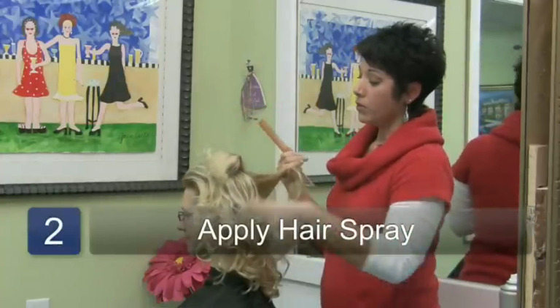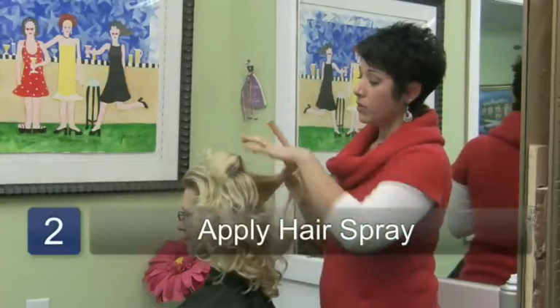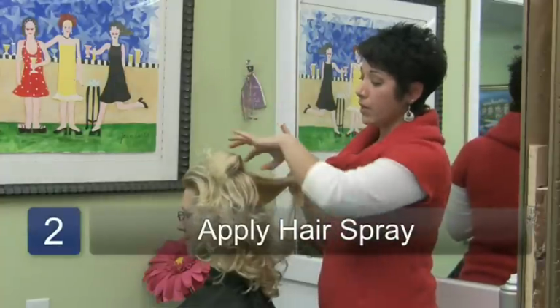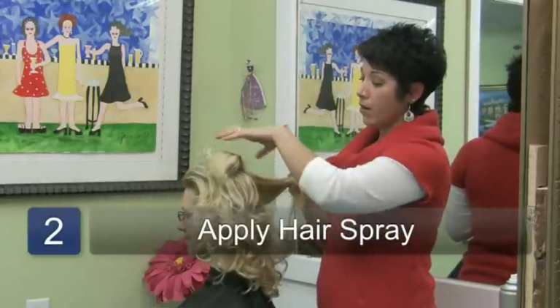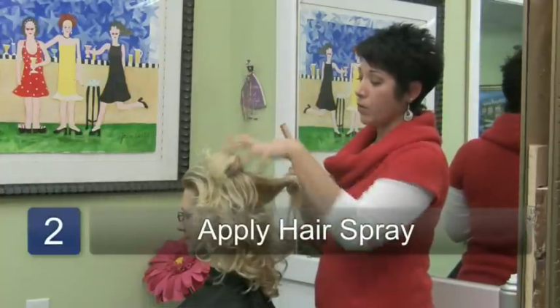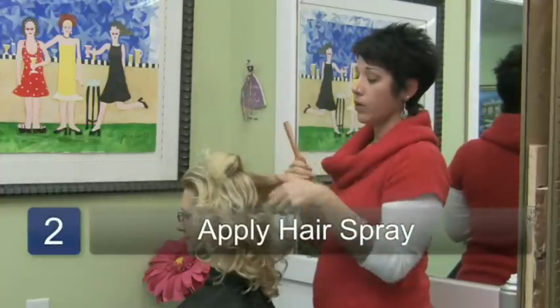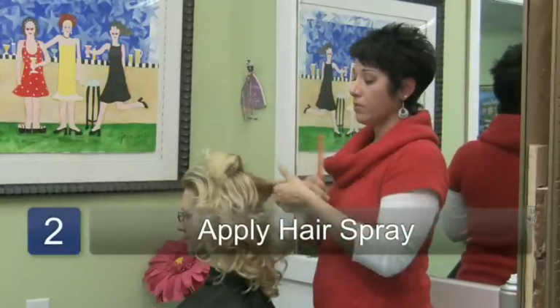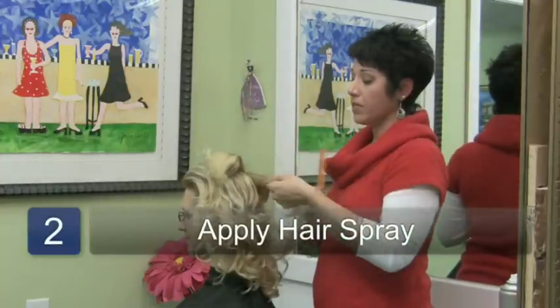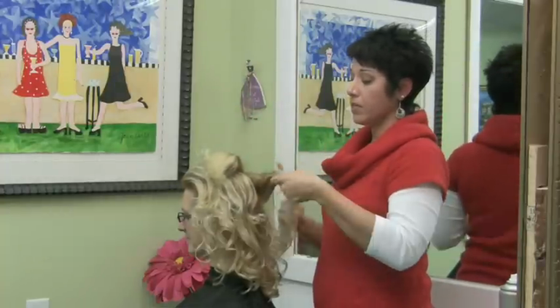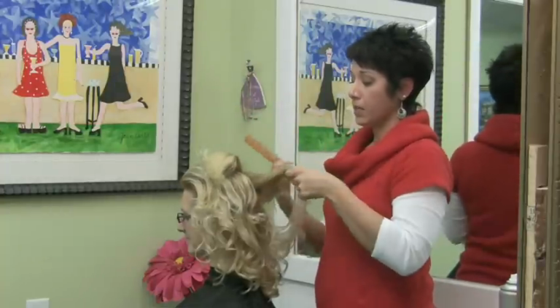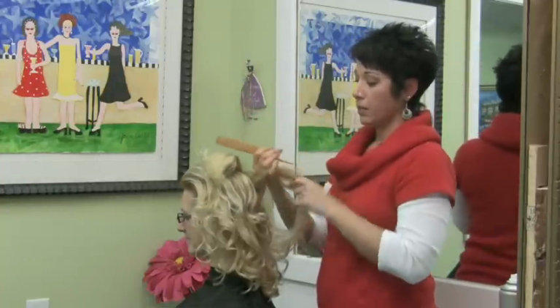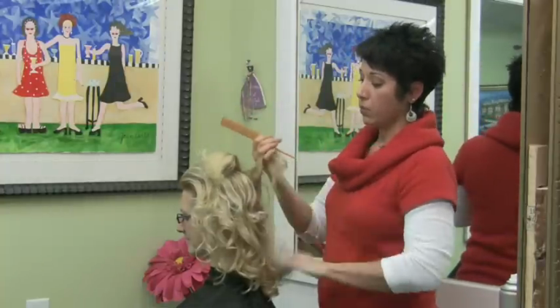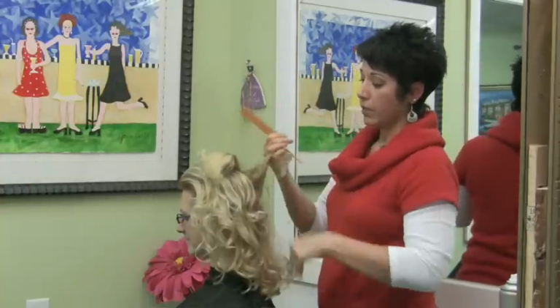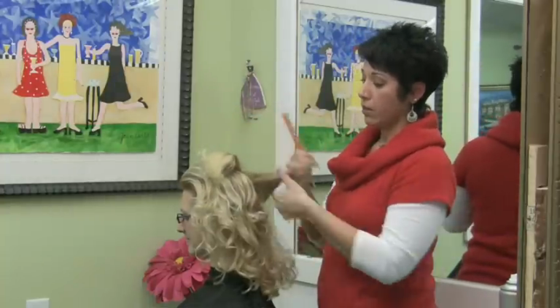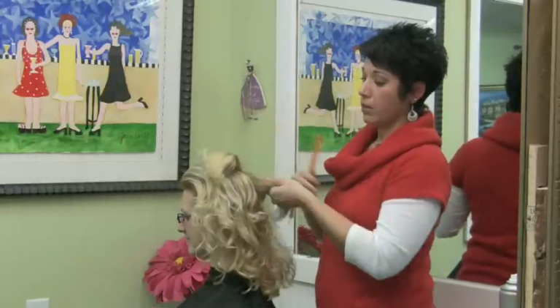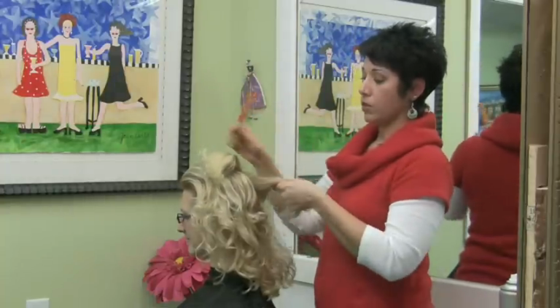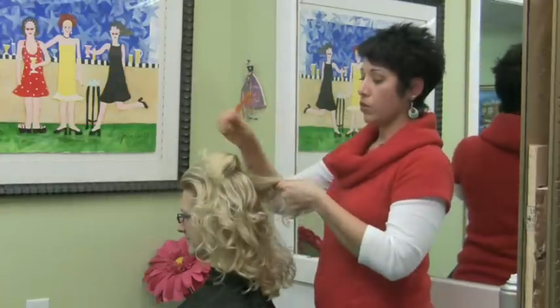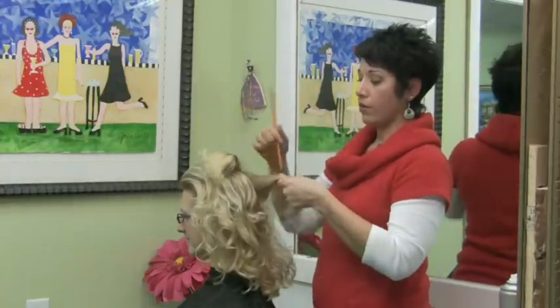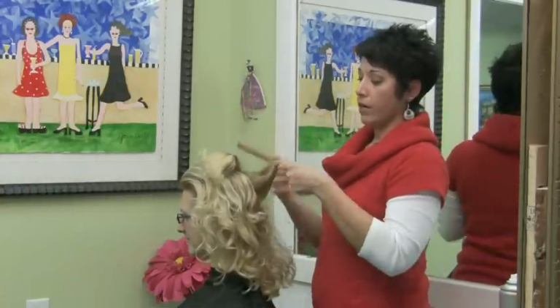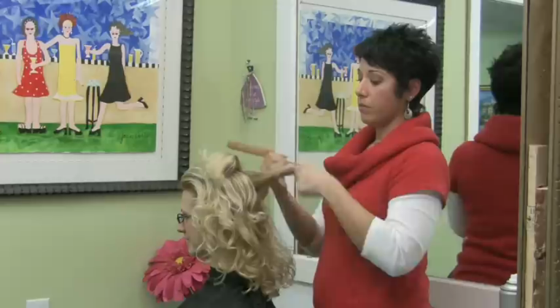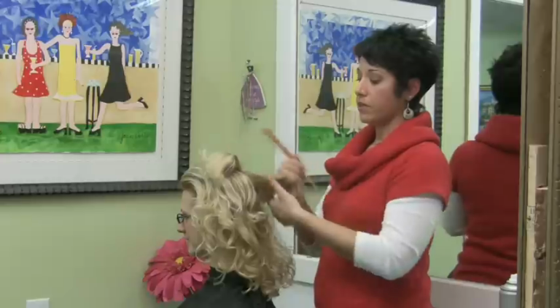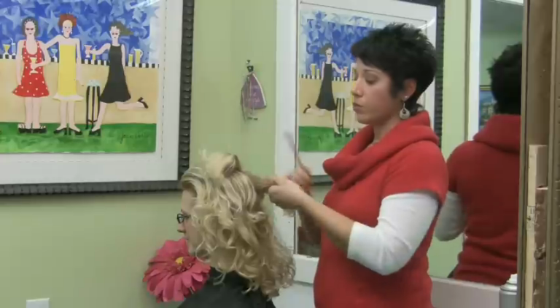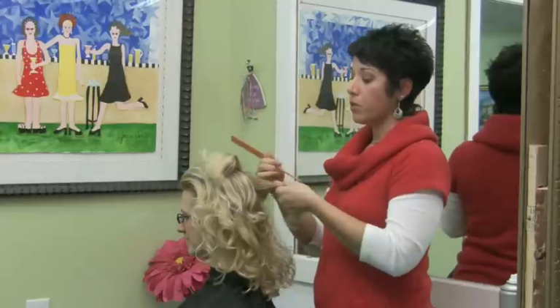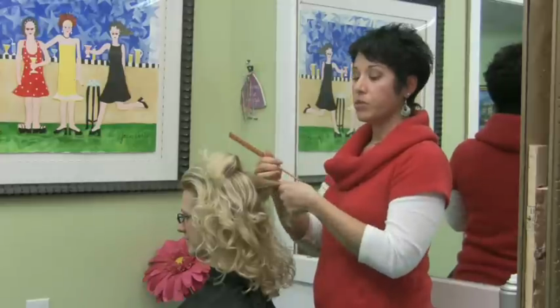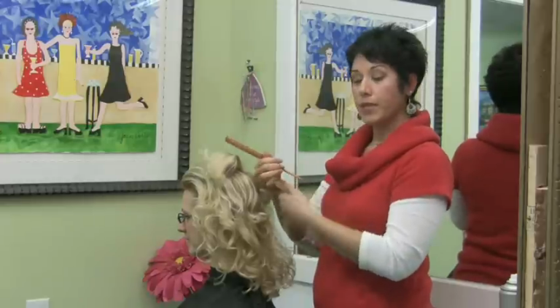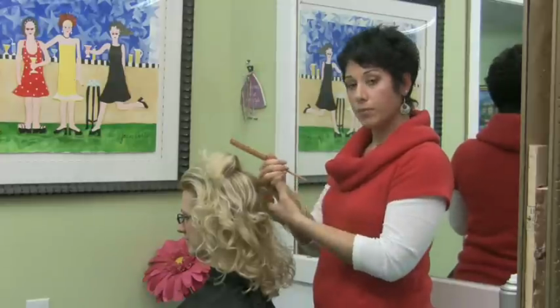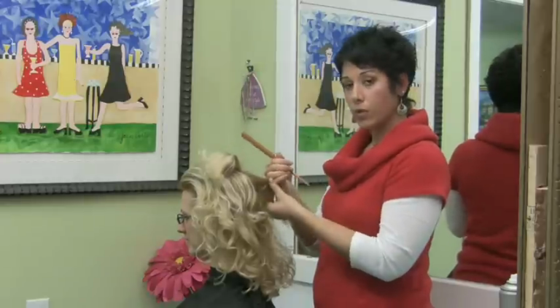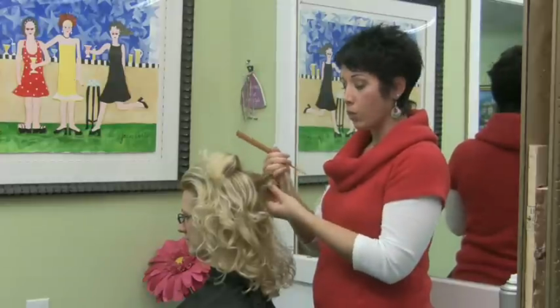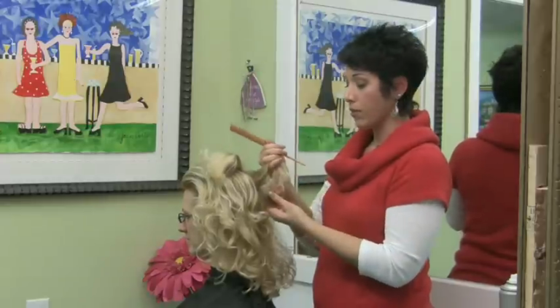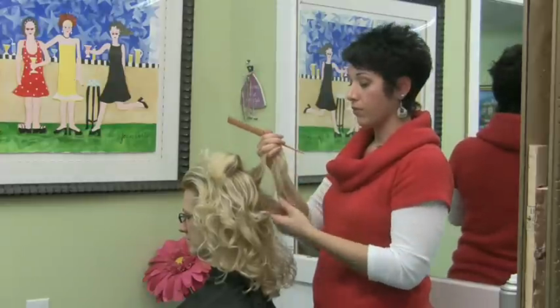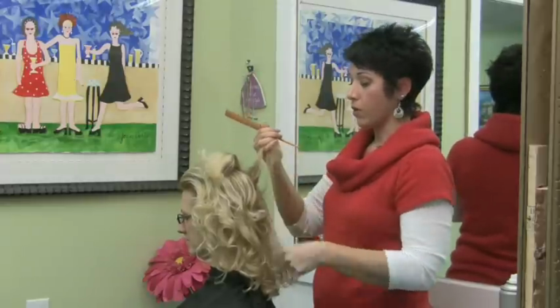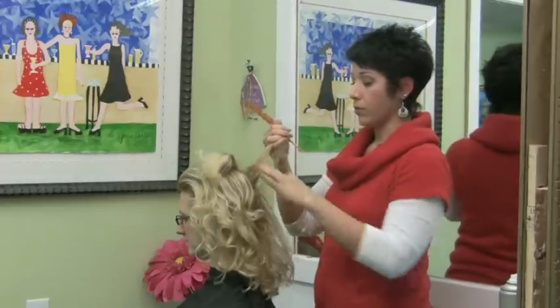Most of the area where you're going to be teasing and working on is the crown area, because that's where most people want their volume.